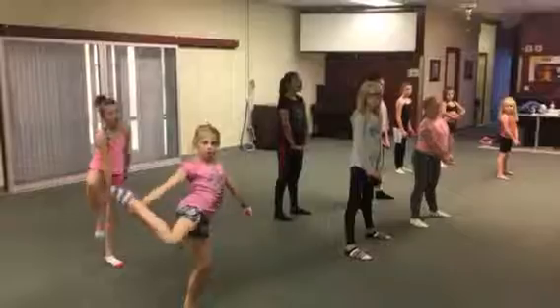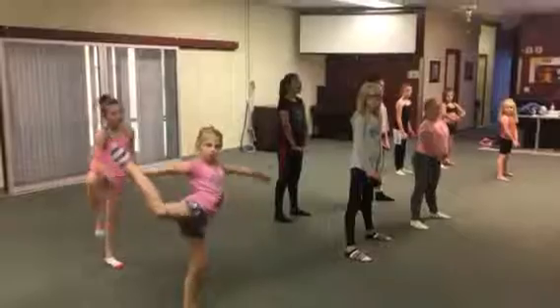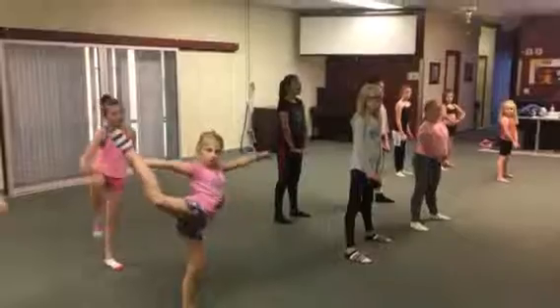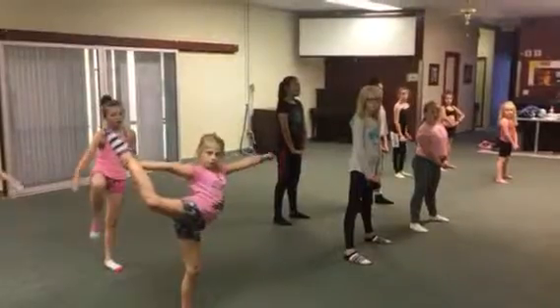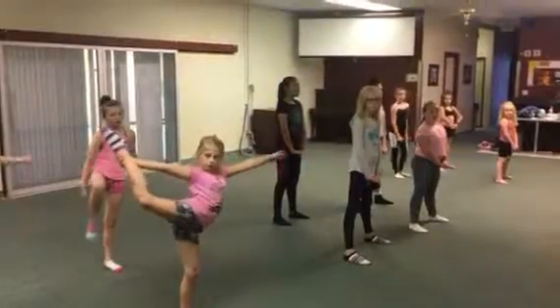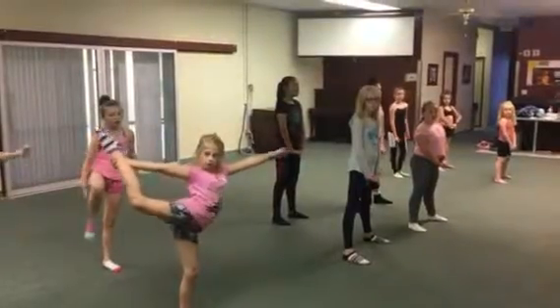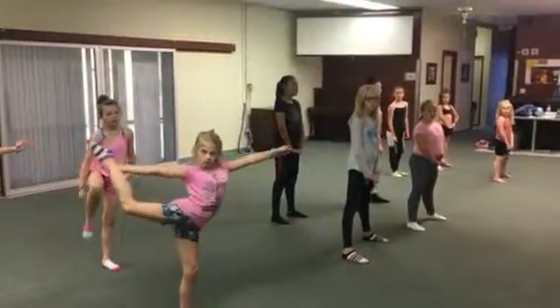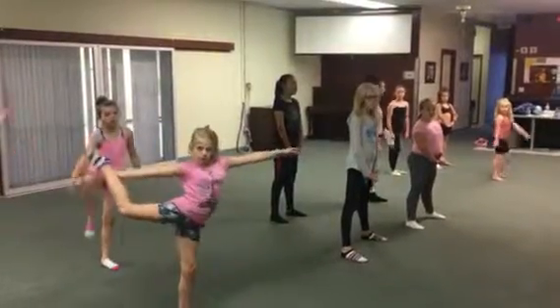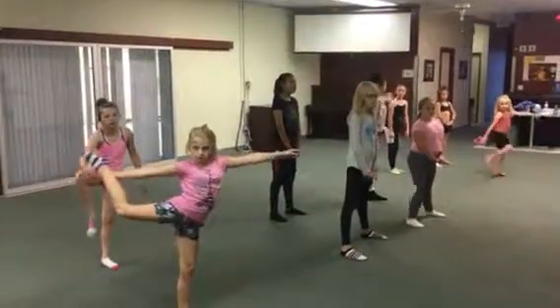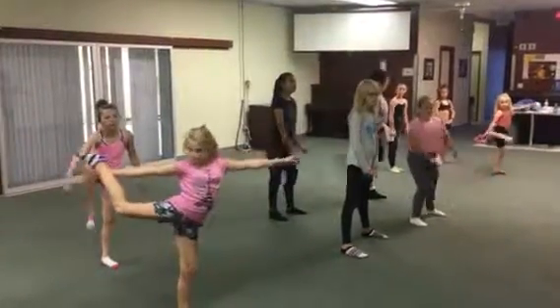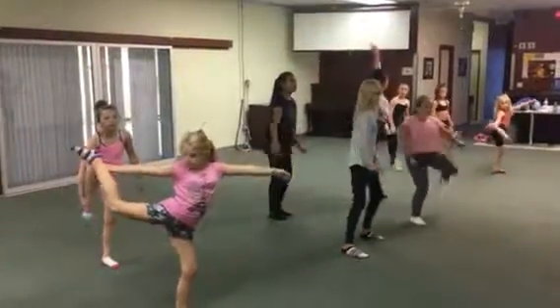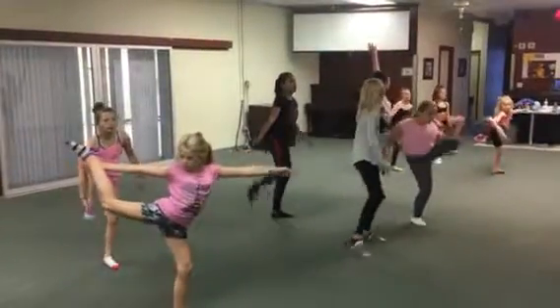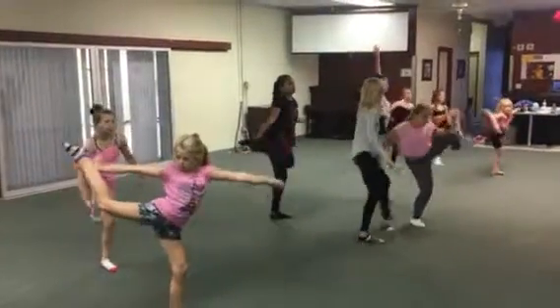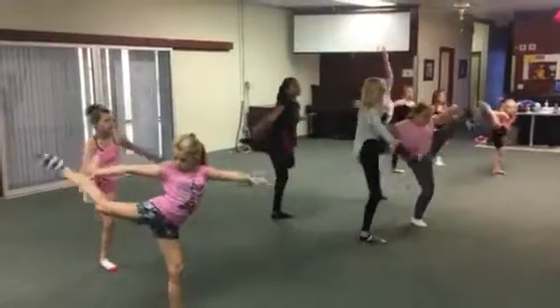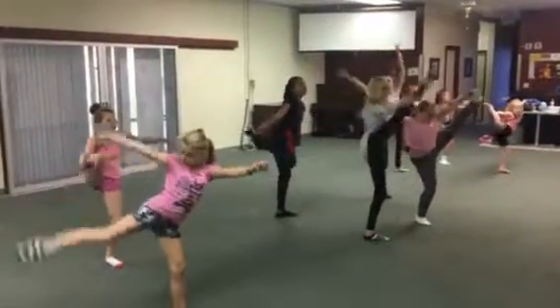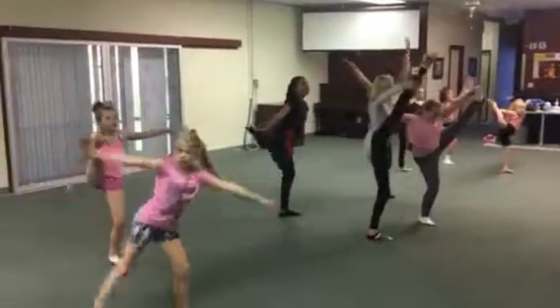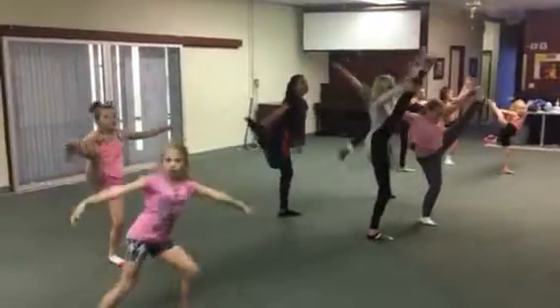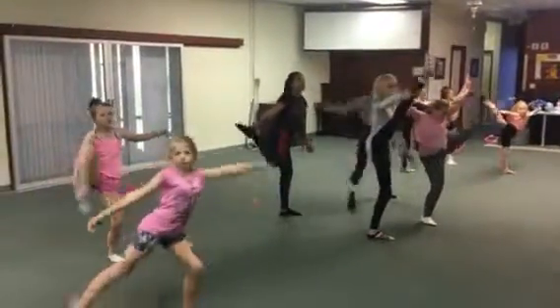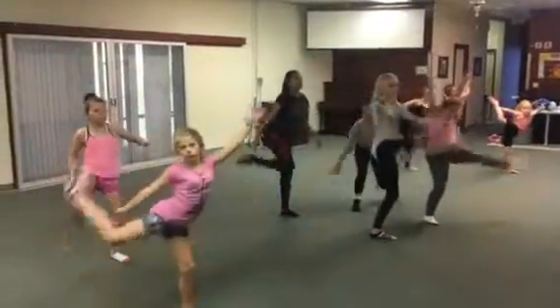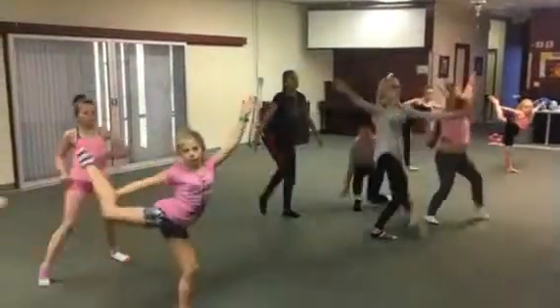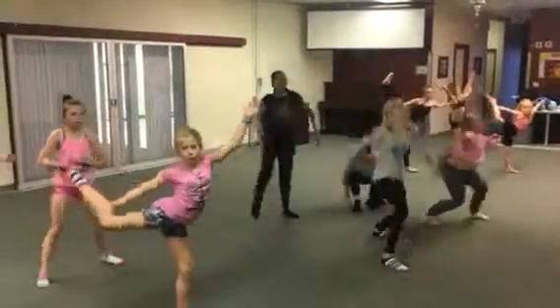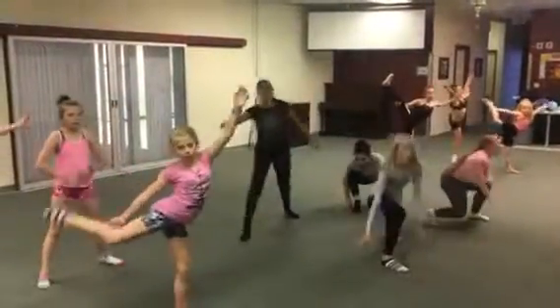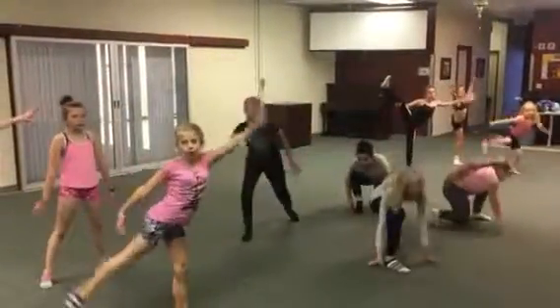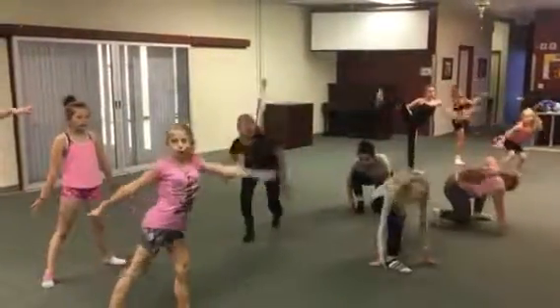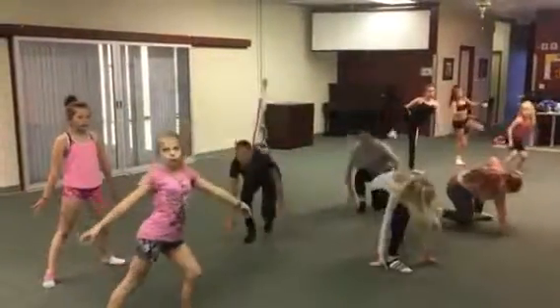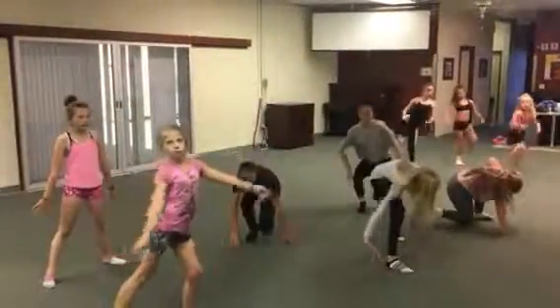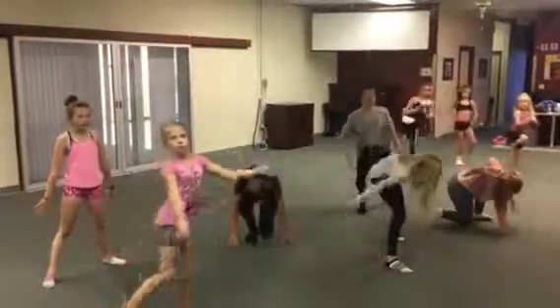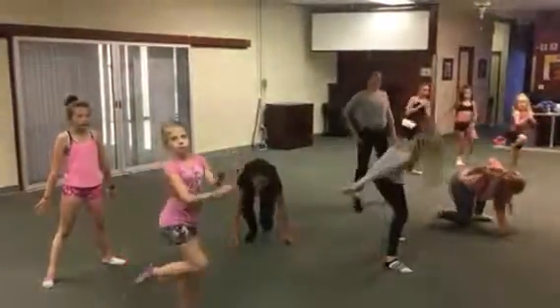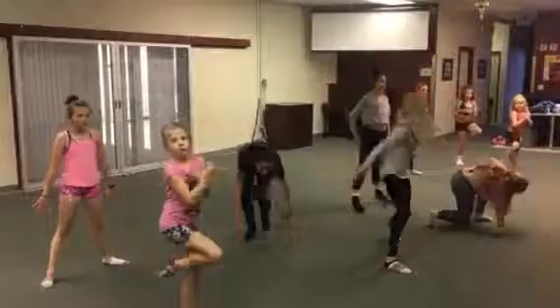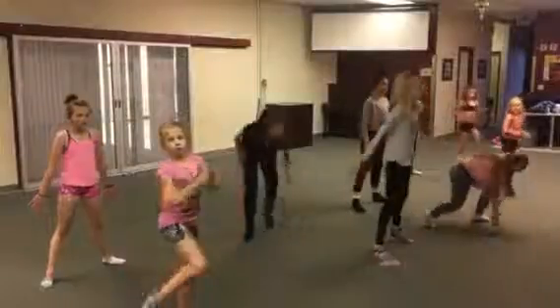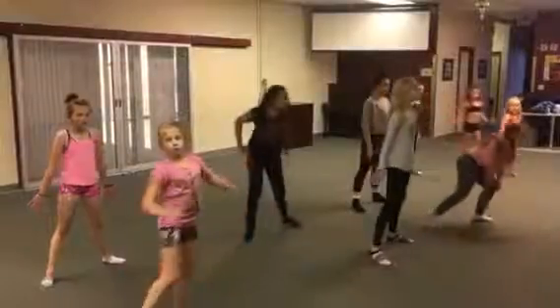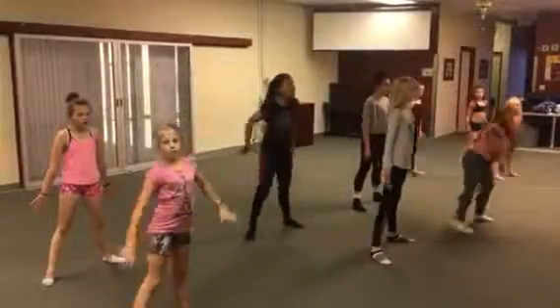Once you're on the stage you do a grab. 1, 2, 3, 4, 5, 6, 7, 8.